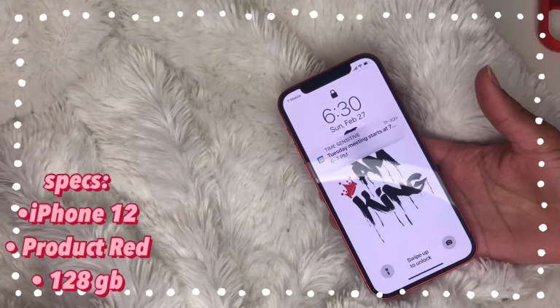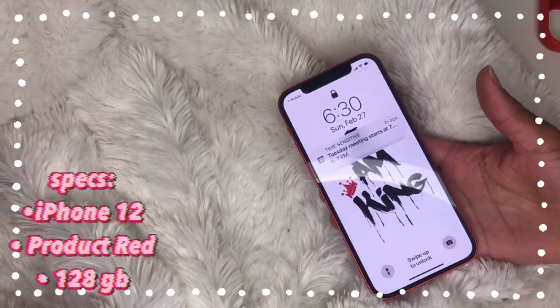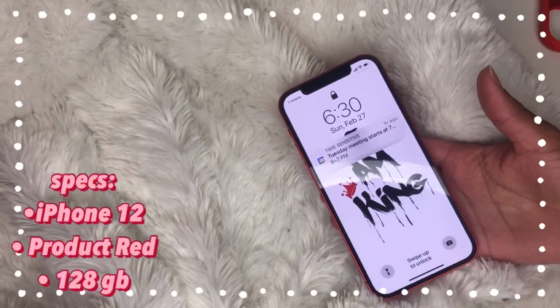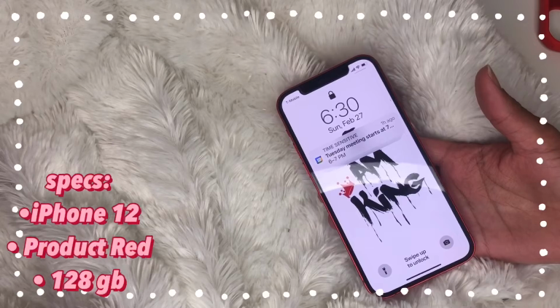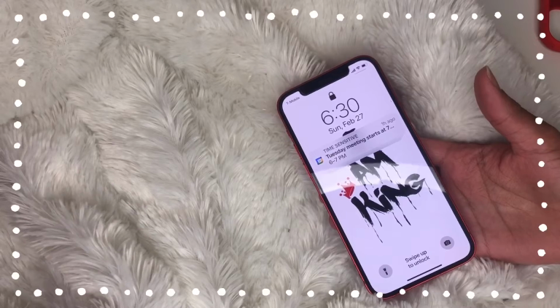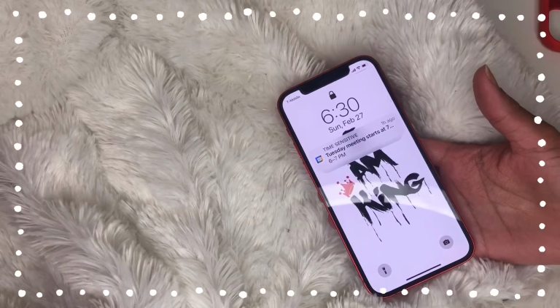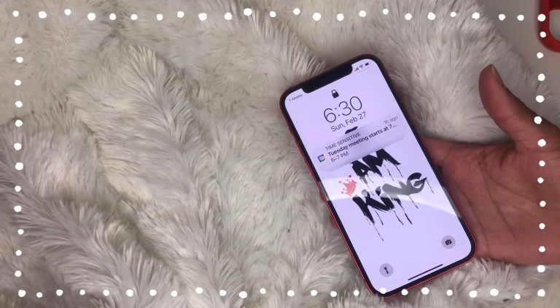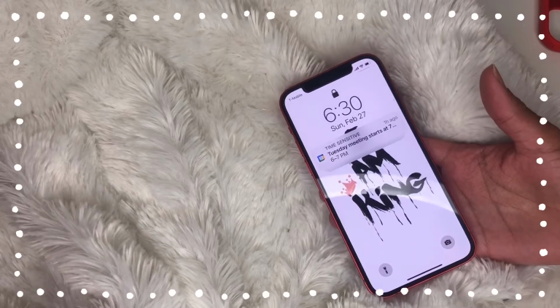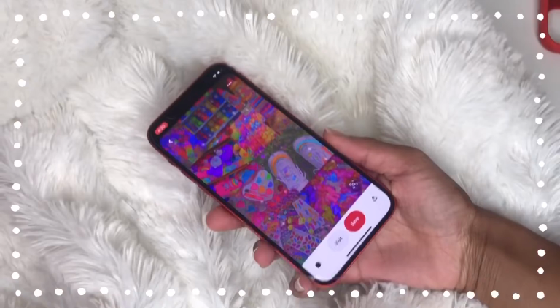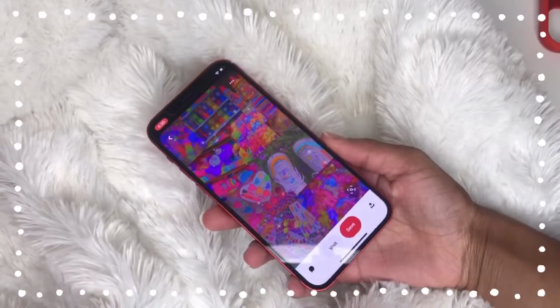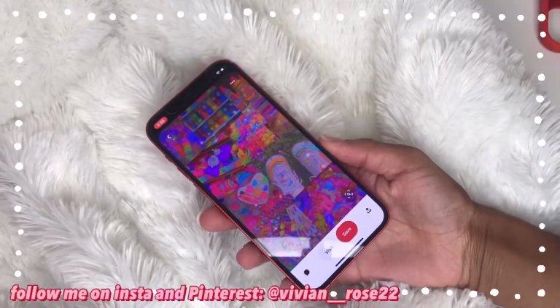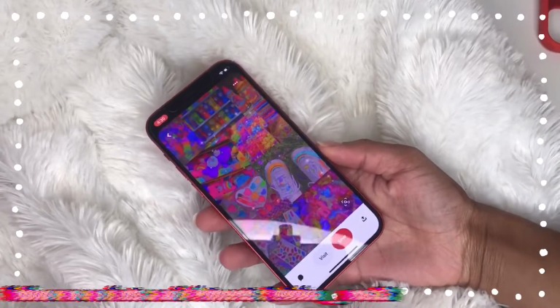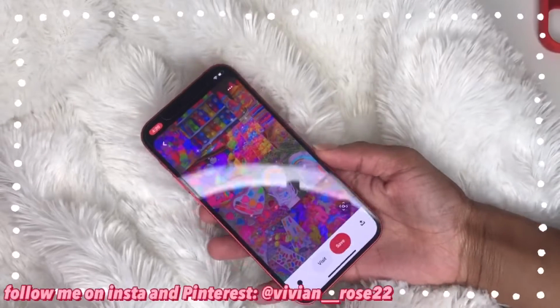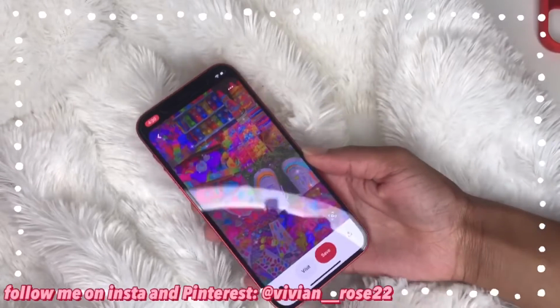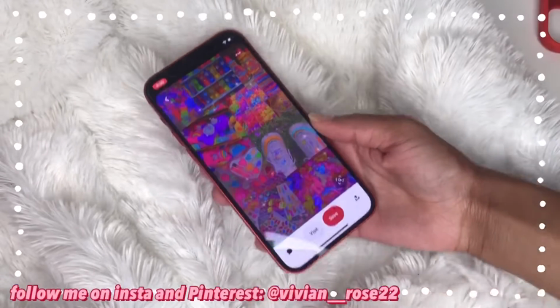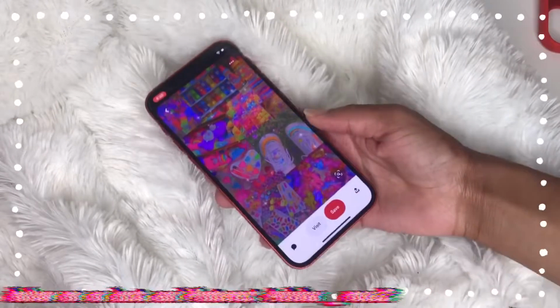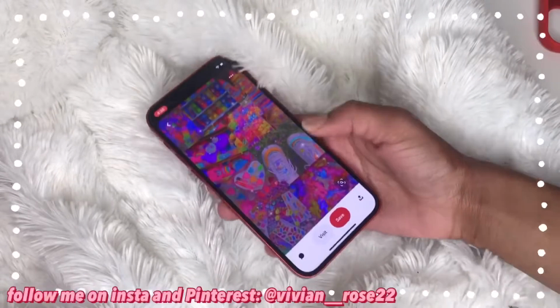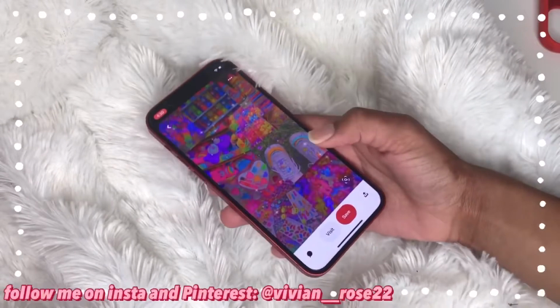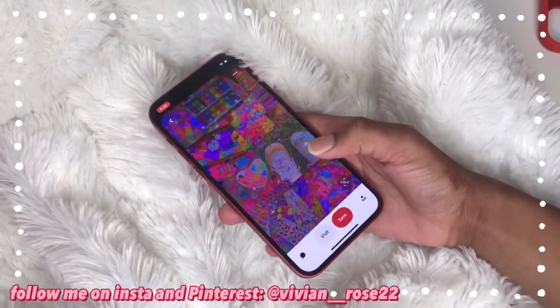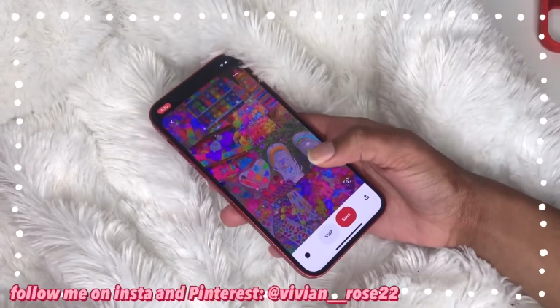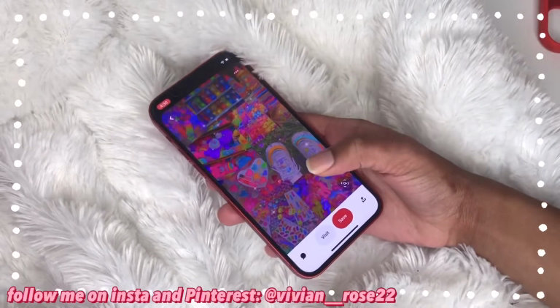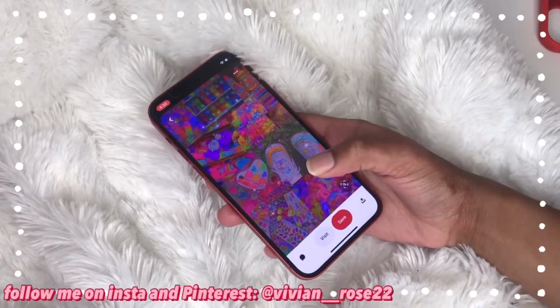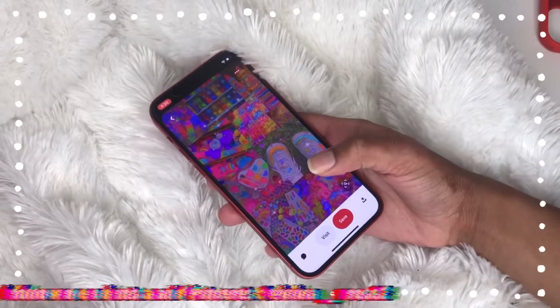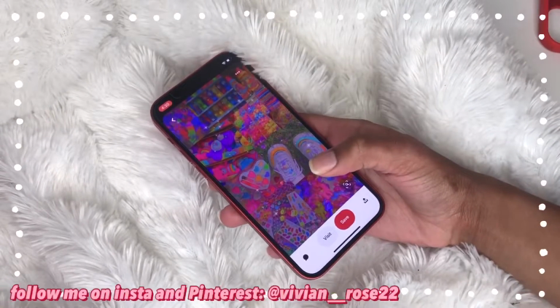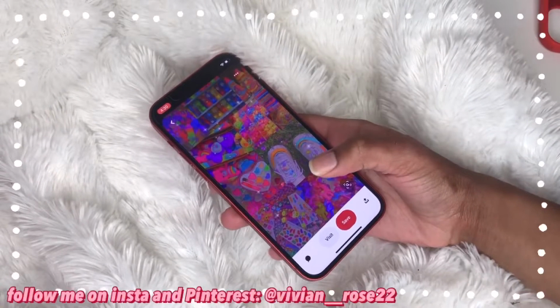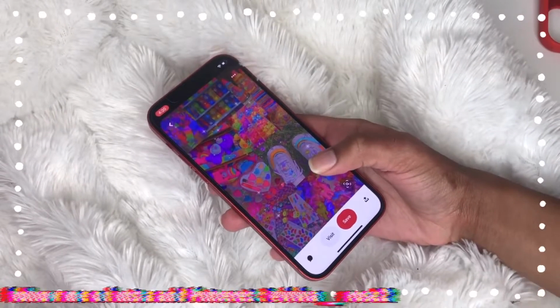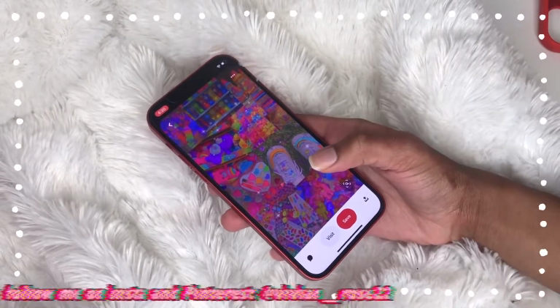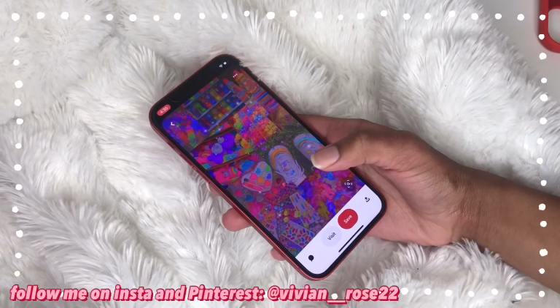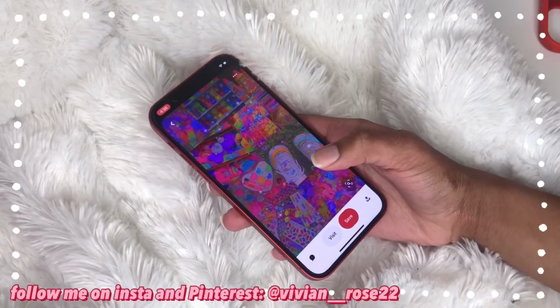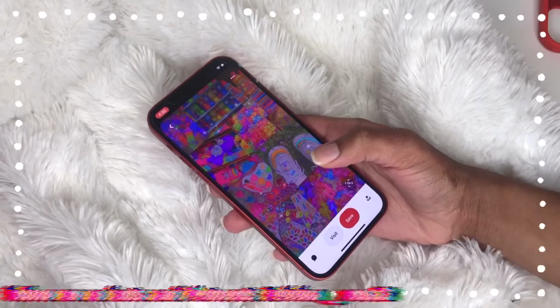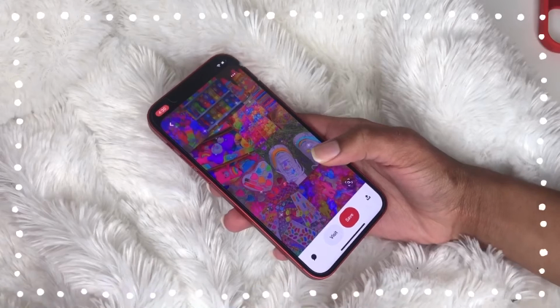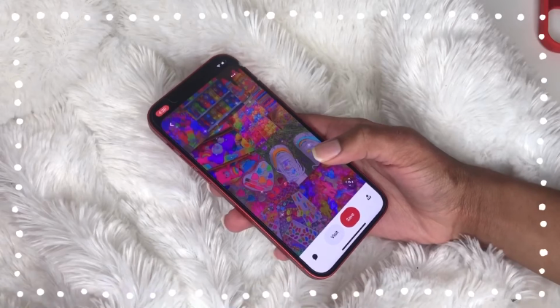Let's get right into the wallpaper changing and making it a setup. Here are the wallpapers that I want to try. I really like this one from Pinterest — like I said, they're all linked in the description.